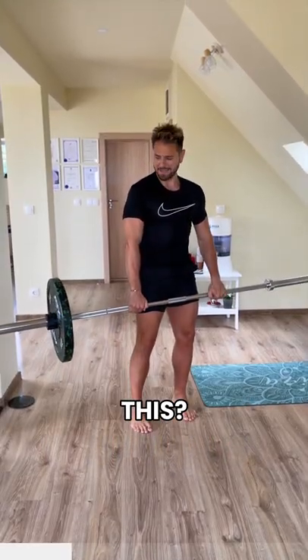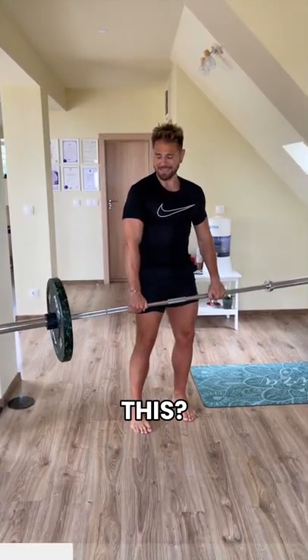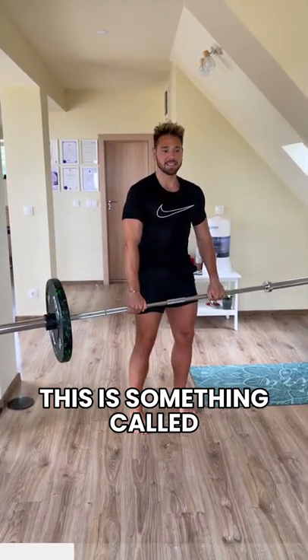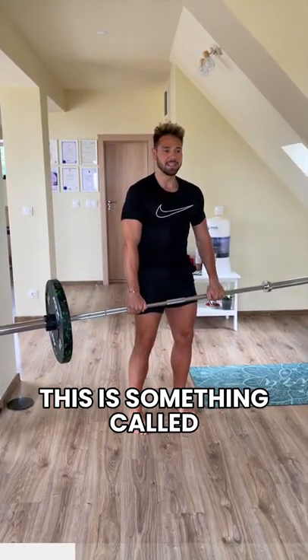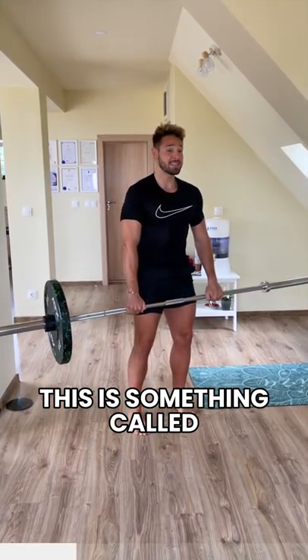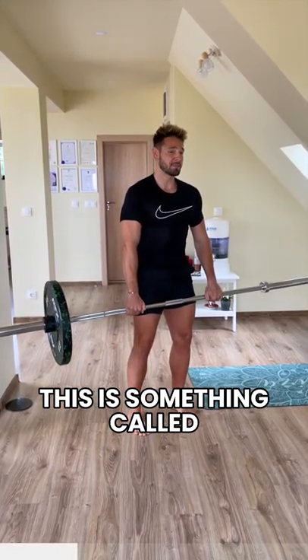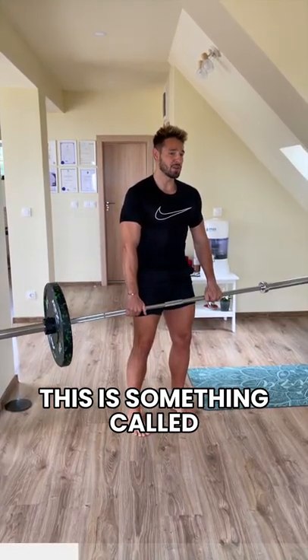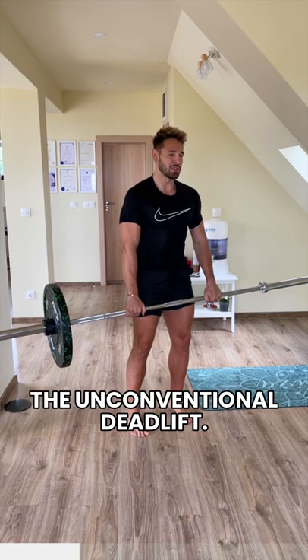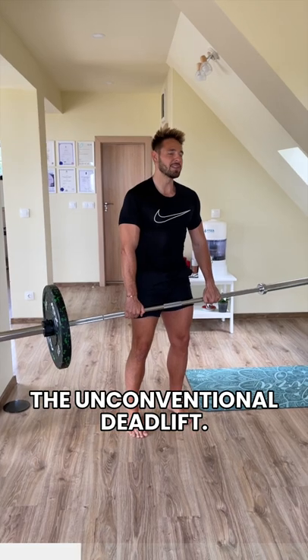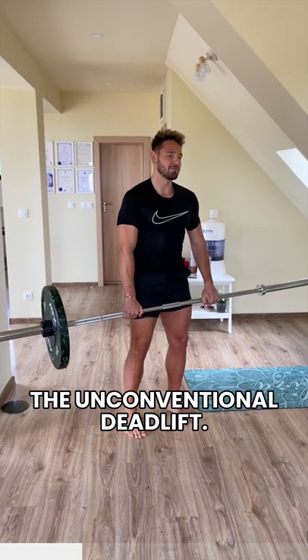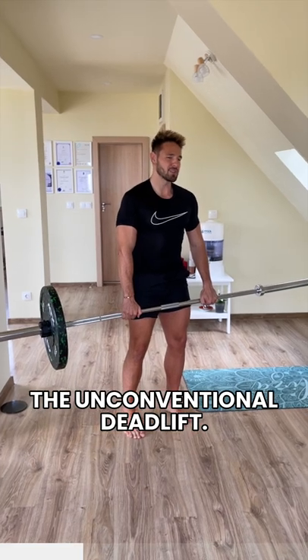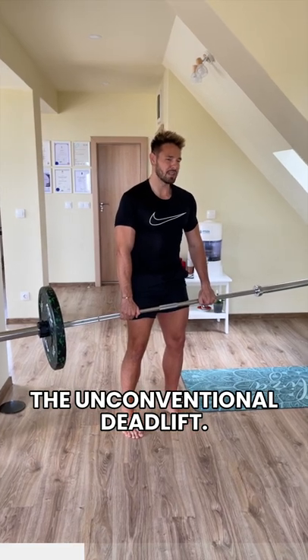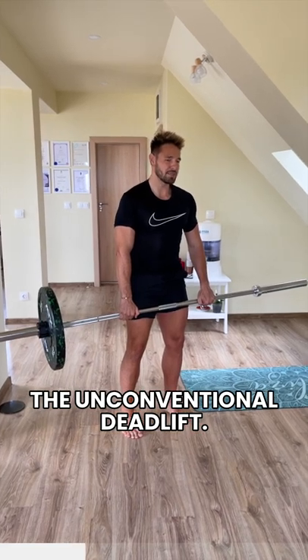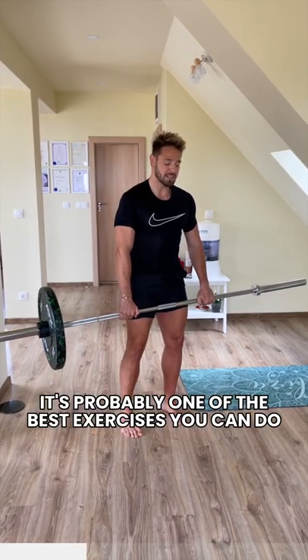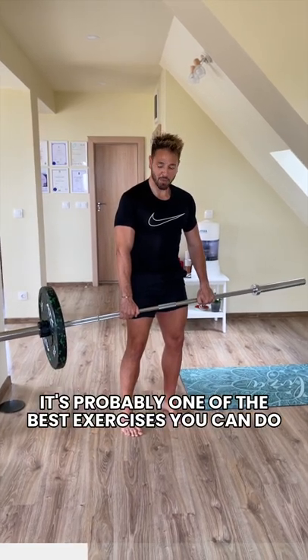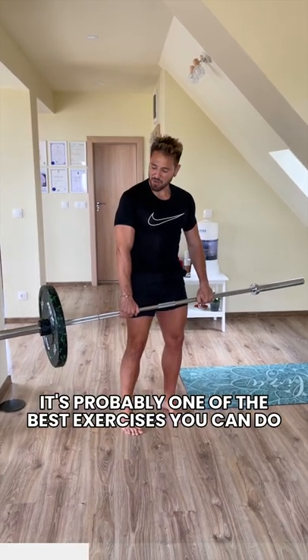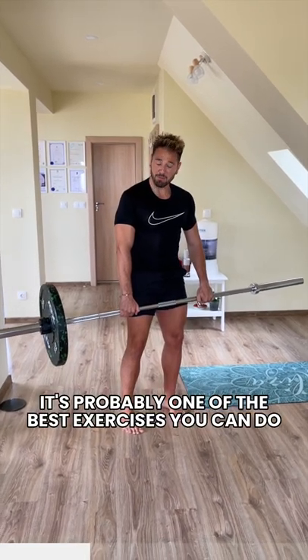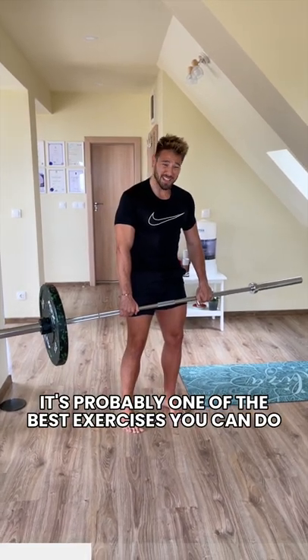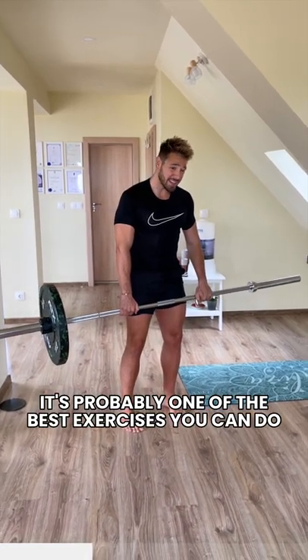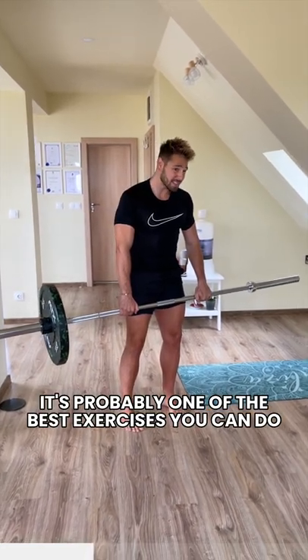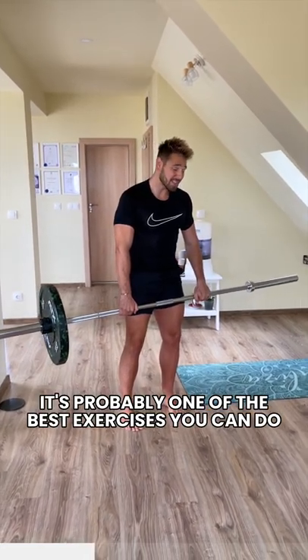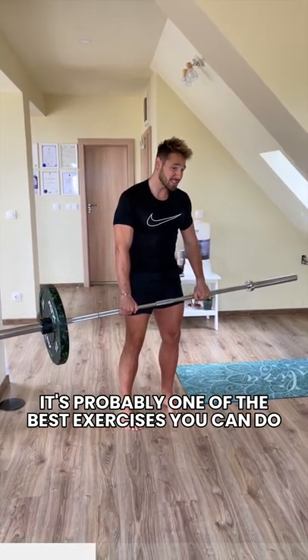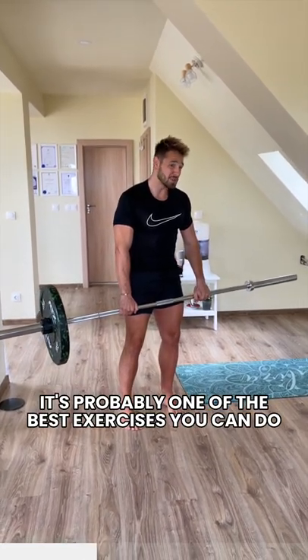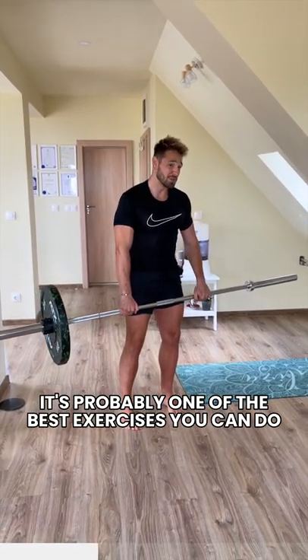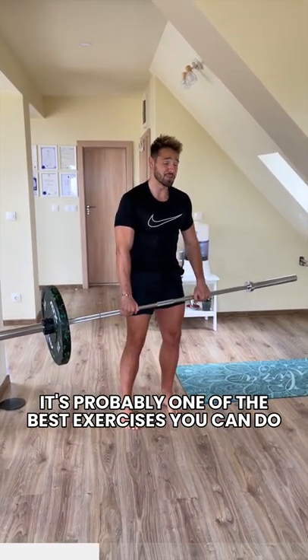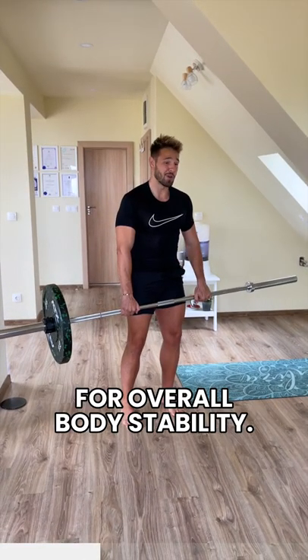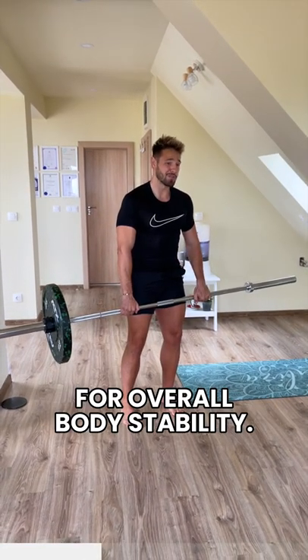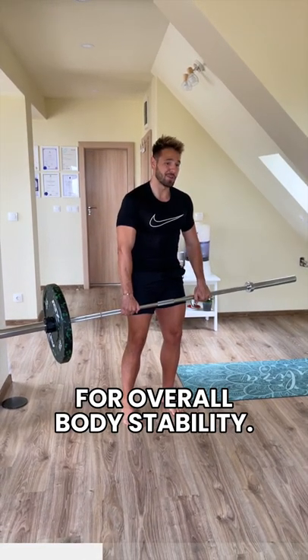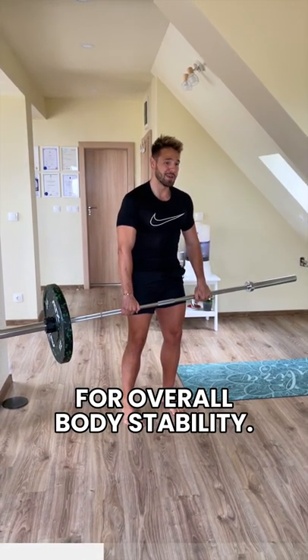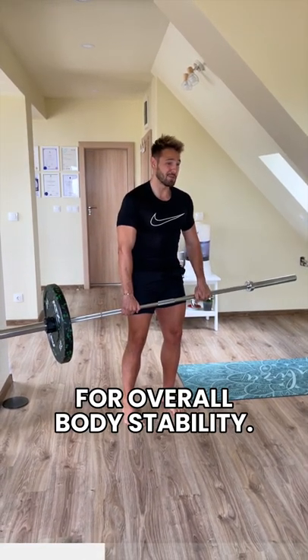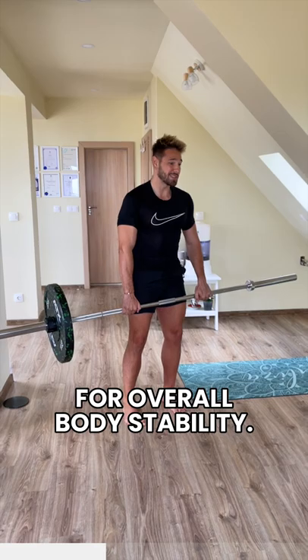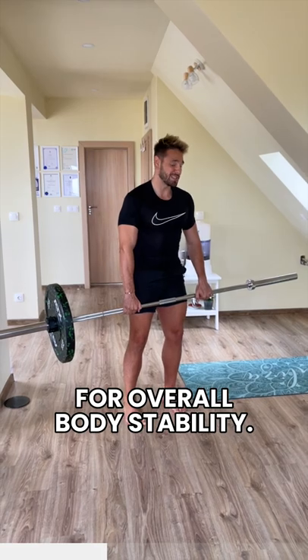This is something called the unconventional deadlift. It's probably one of the best exercises you can do for overall body stability.